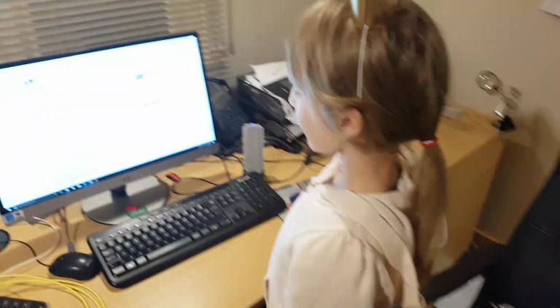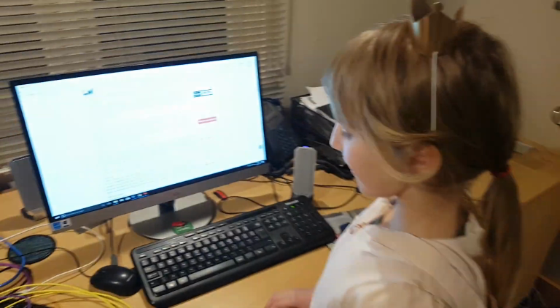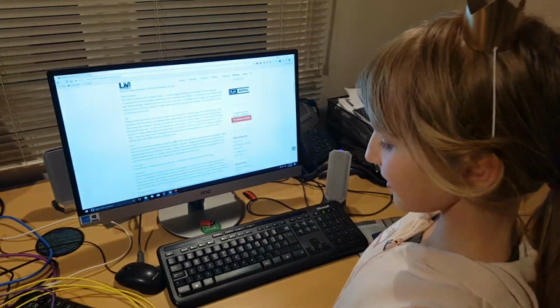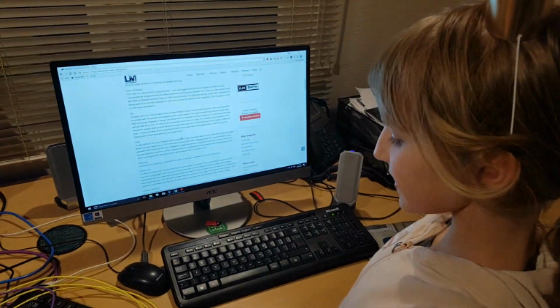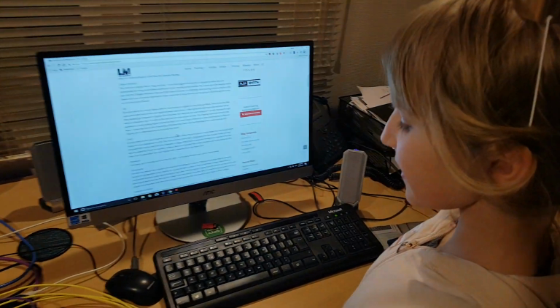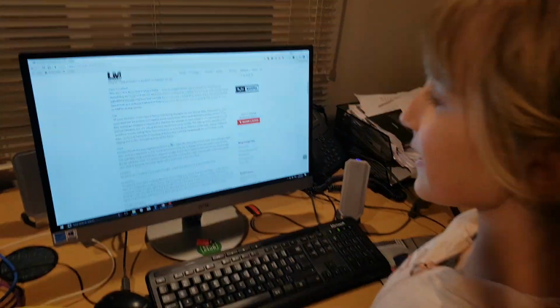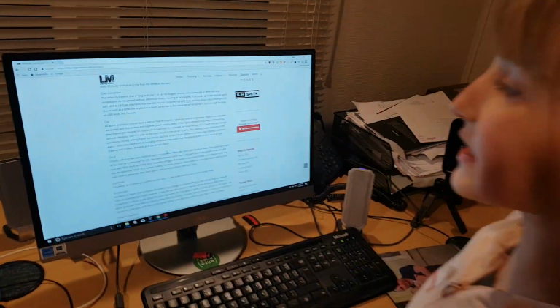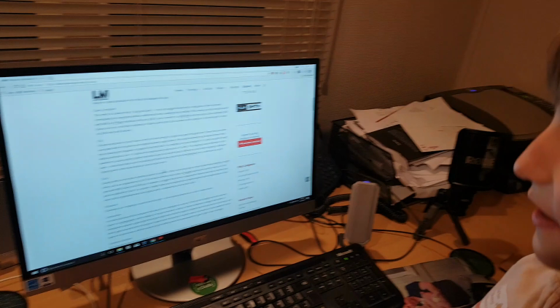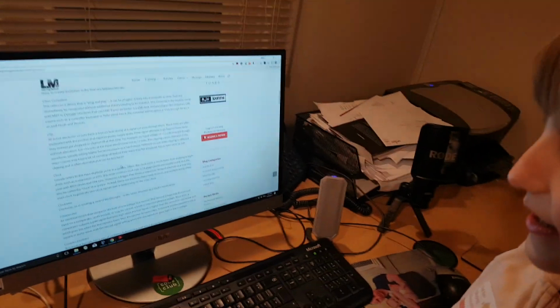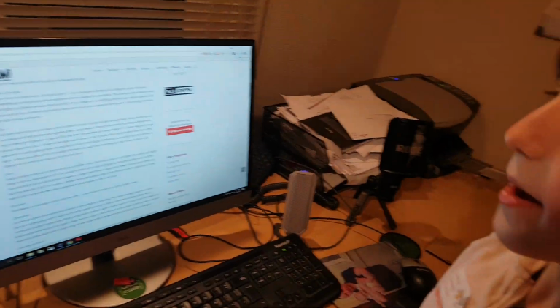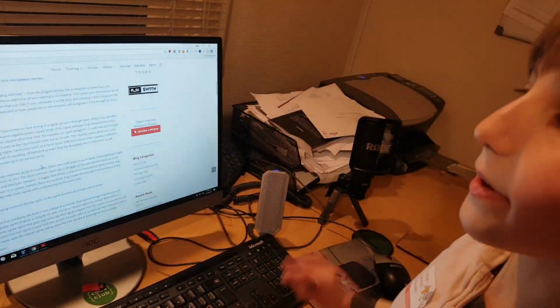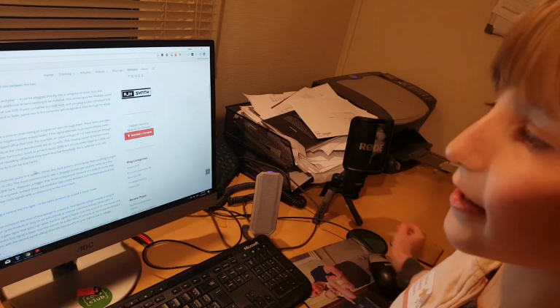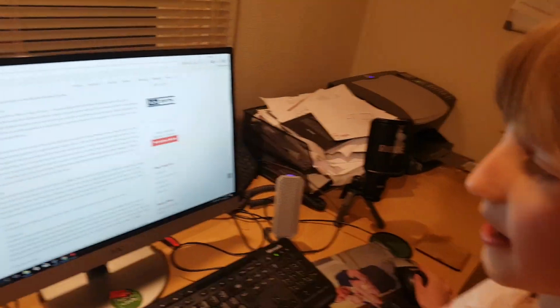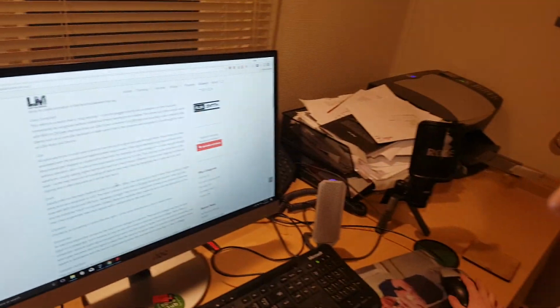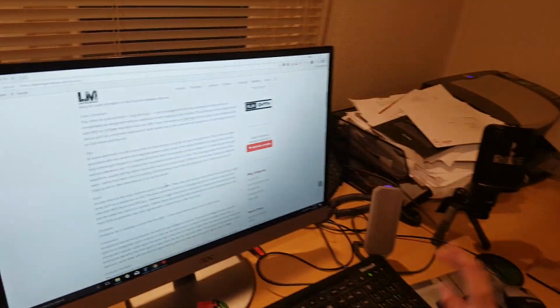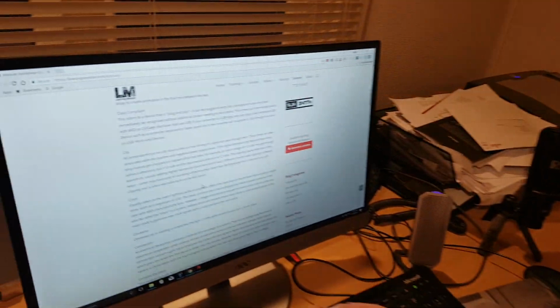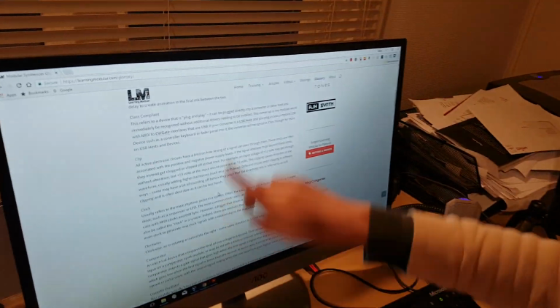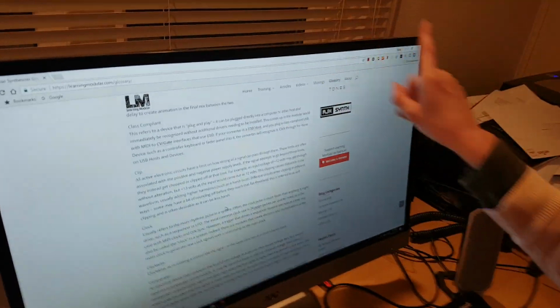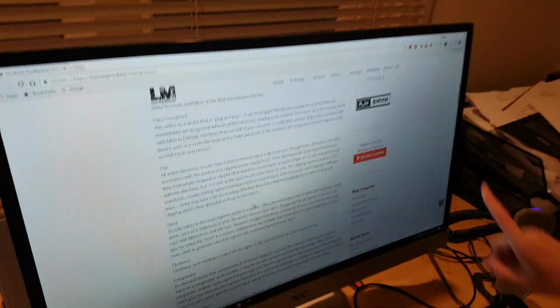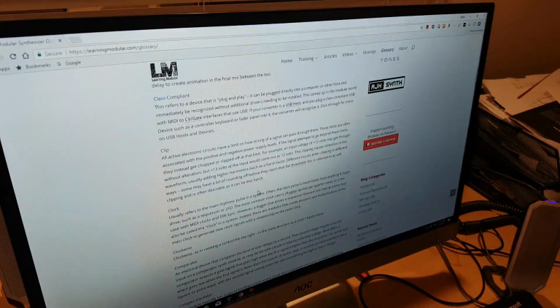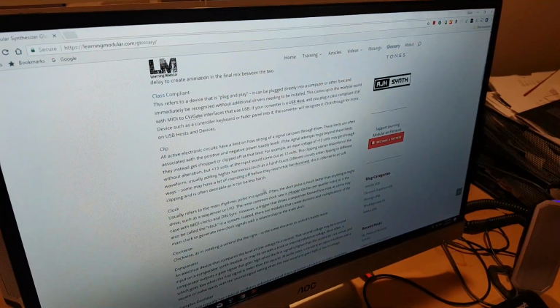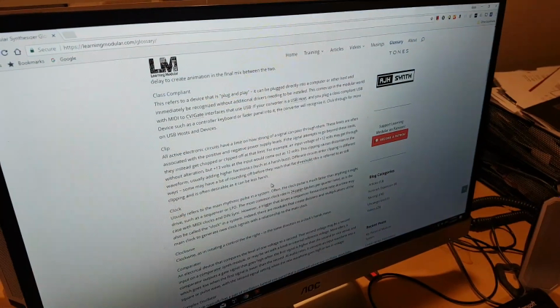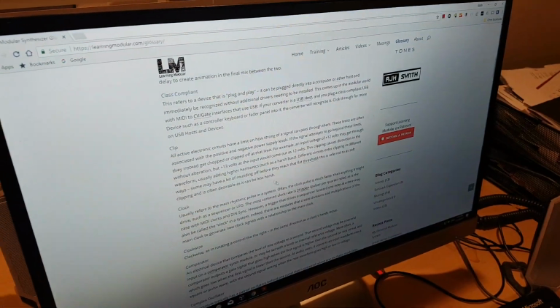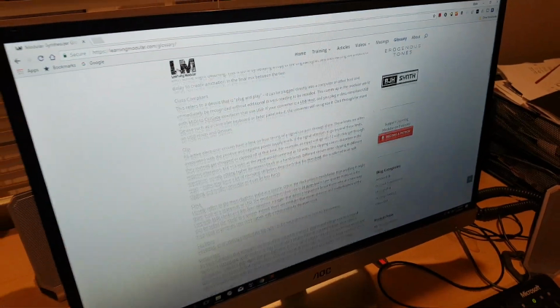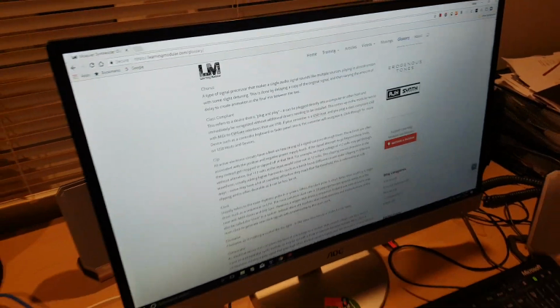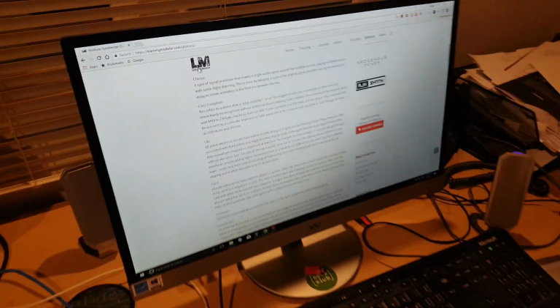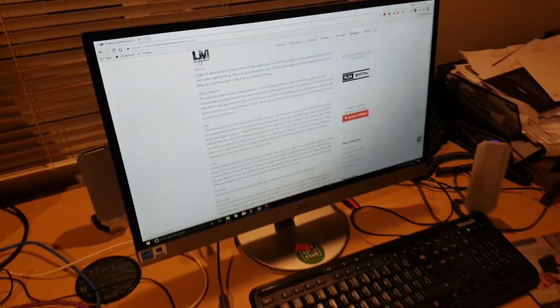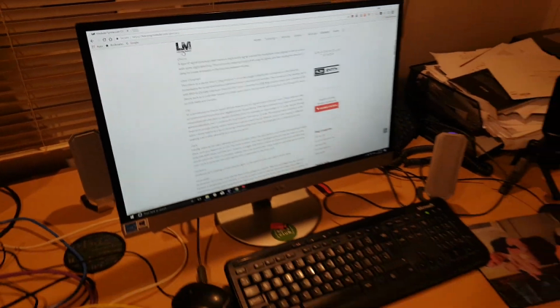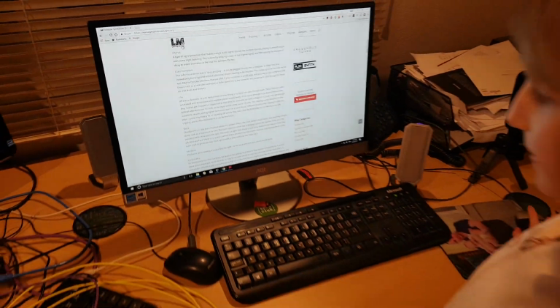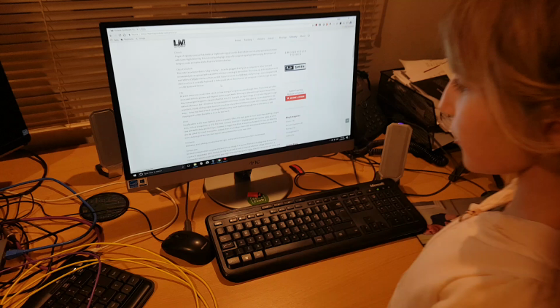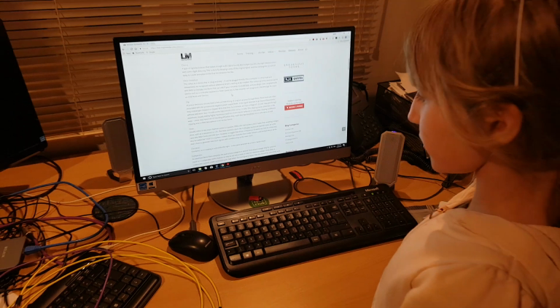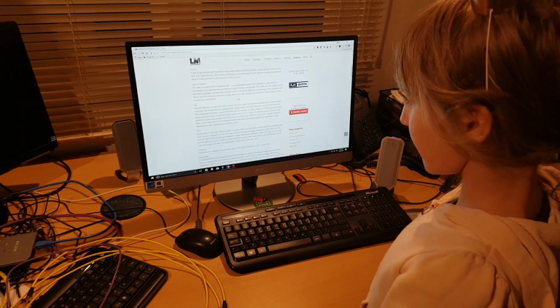I want to say thank you to Chris, because he's offered me this website for free. It's called Learning Modular.